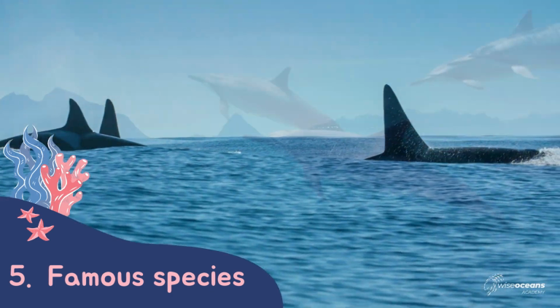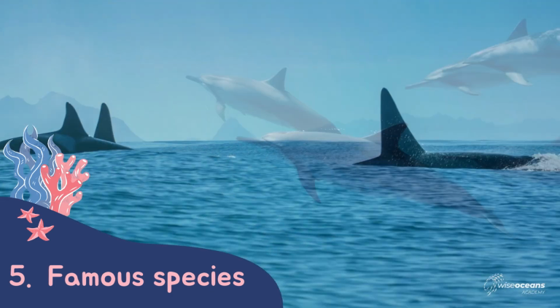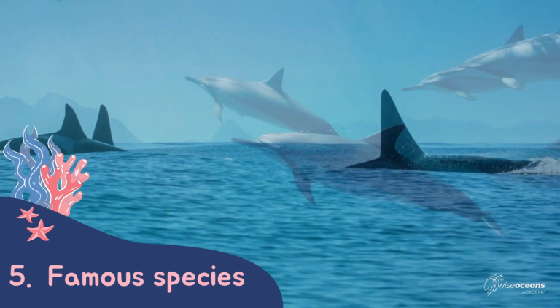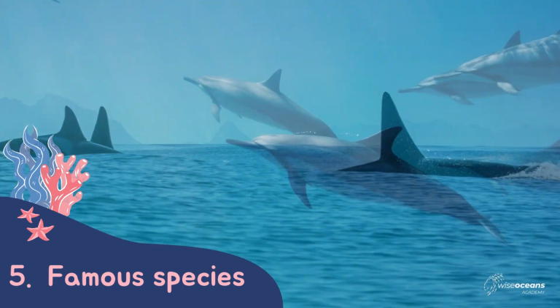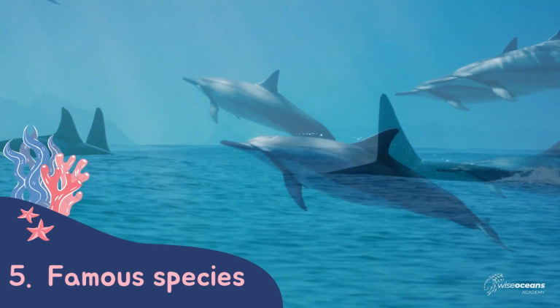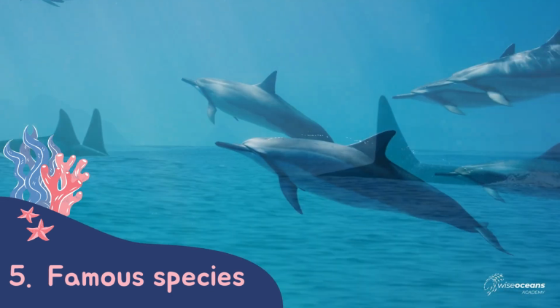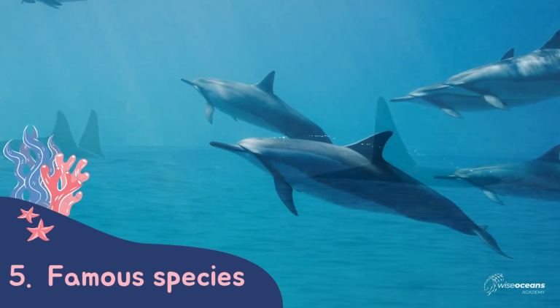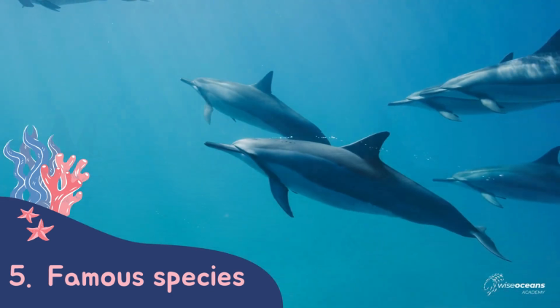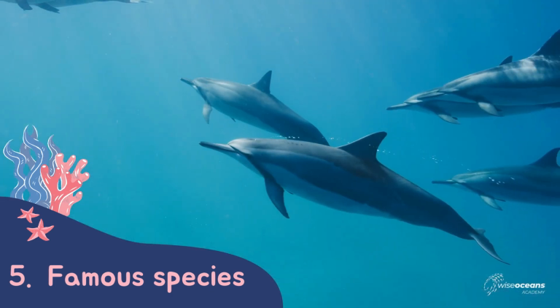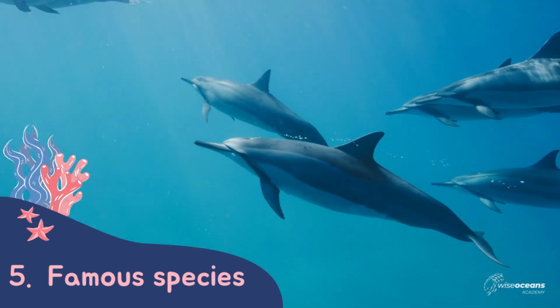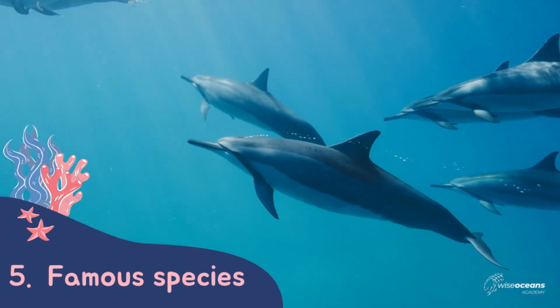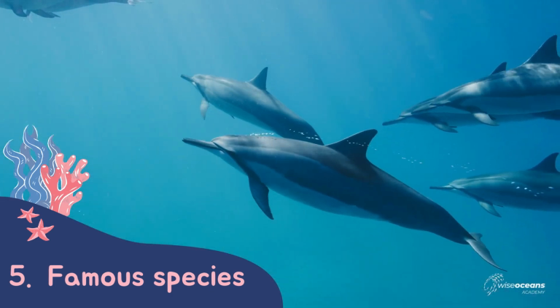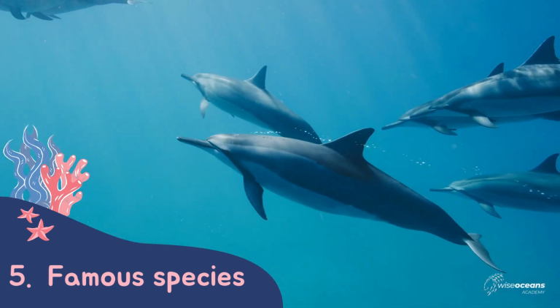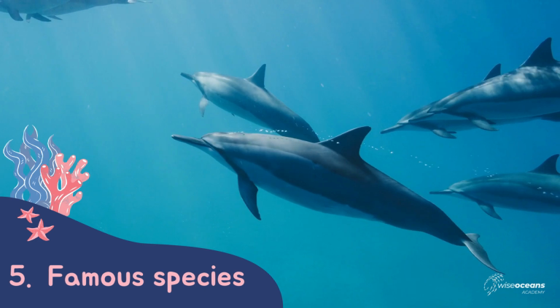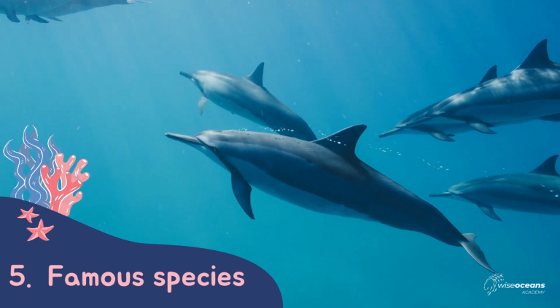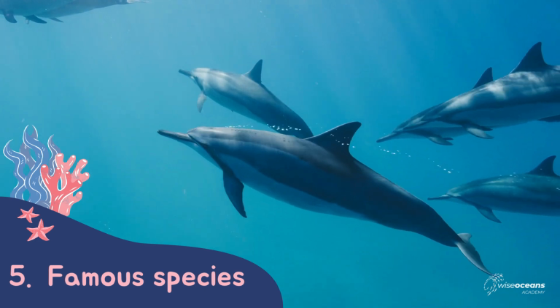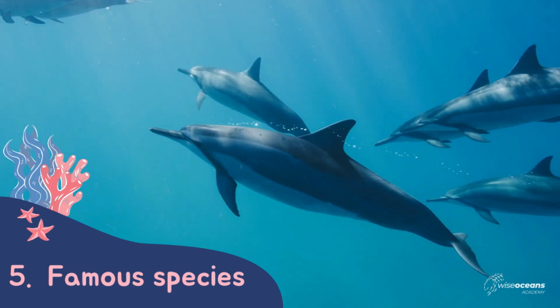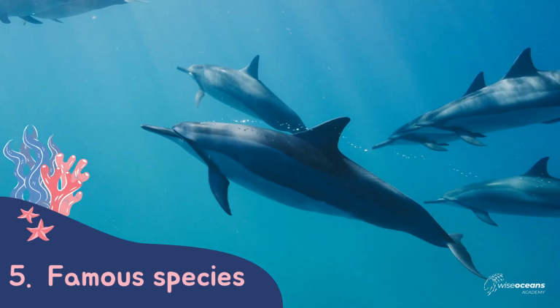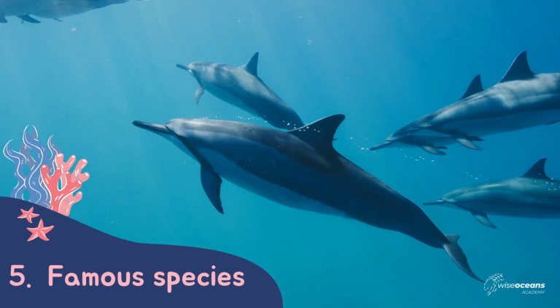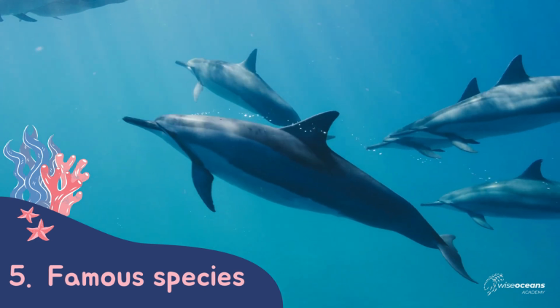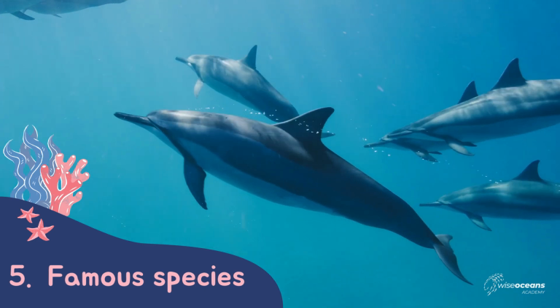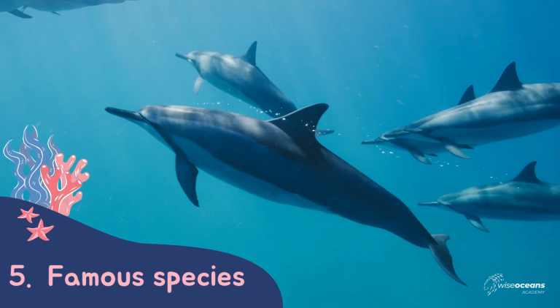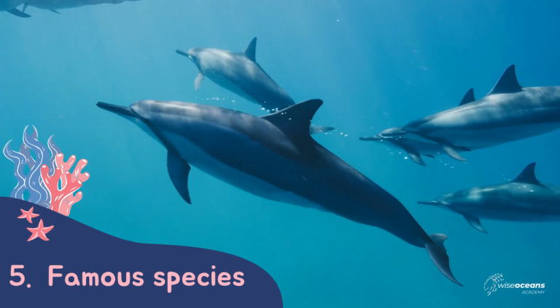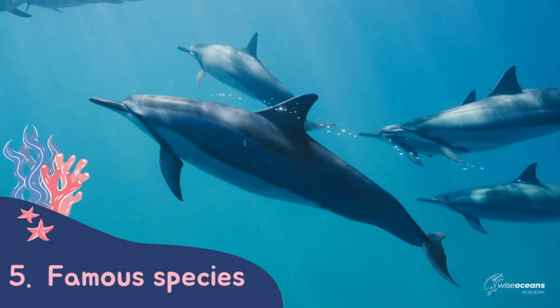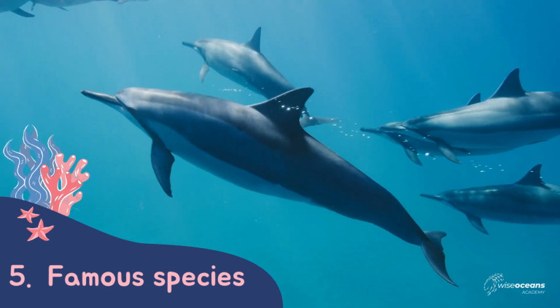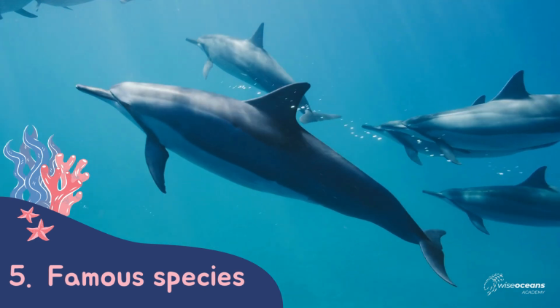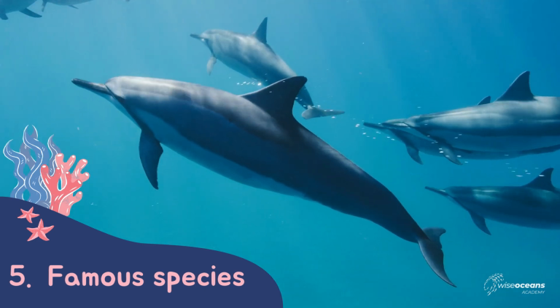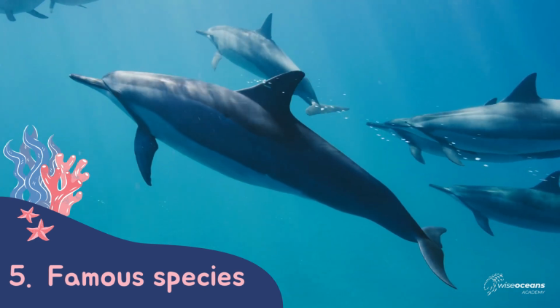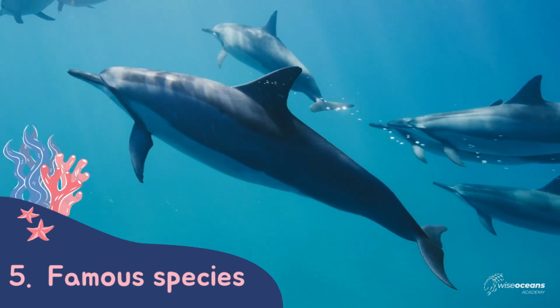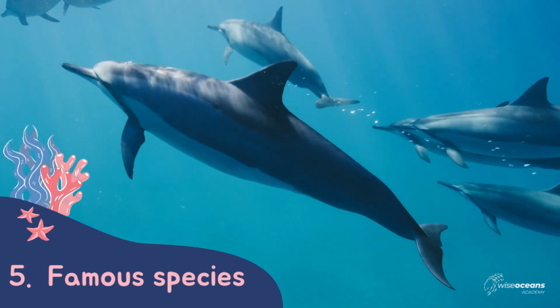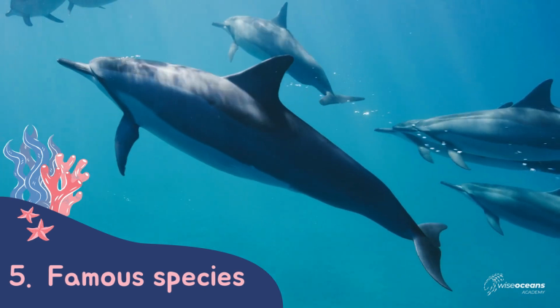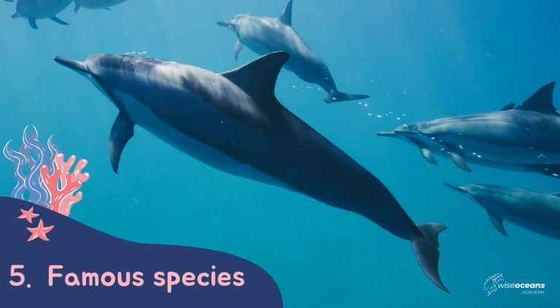What about spinner dolphins? Have you ever heard of them? And can you guess what gives them their name?